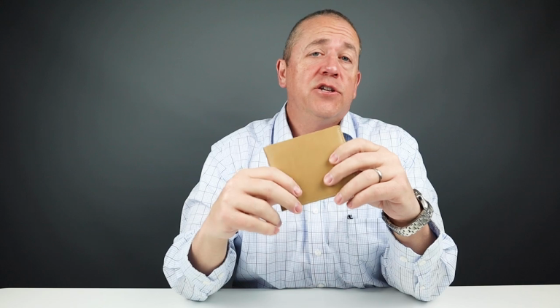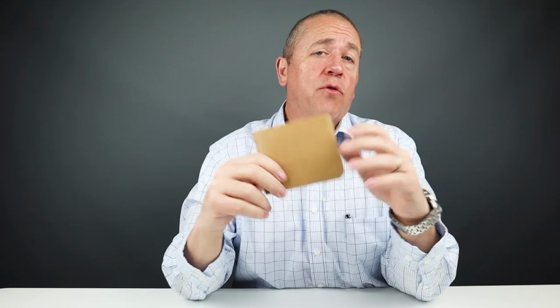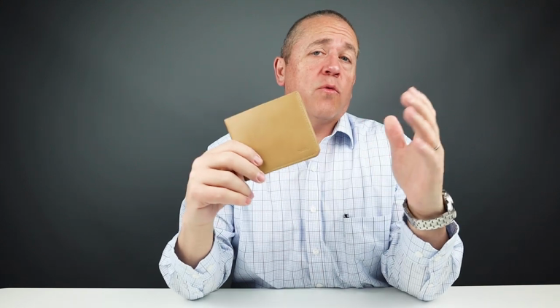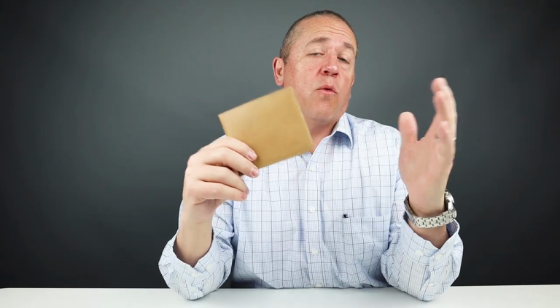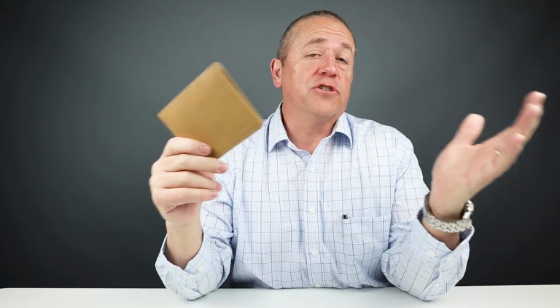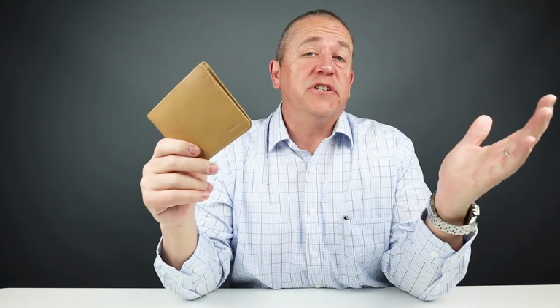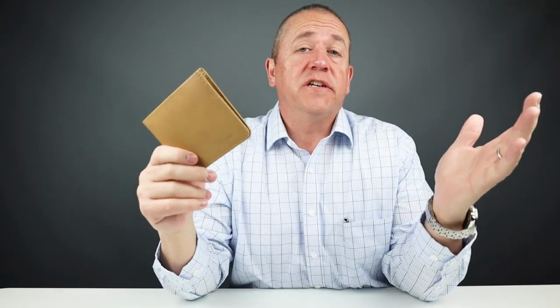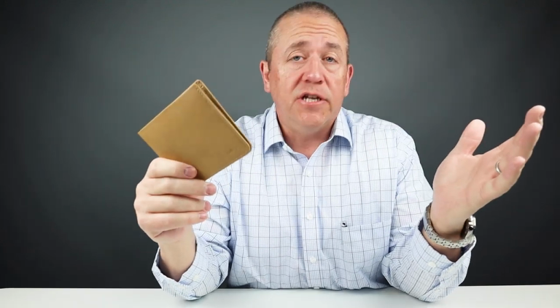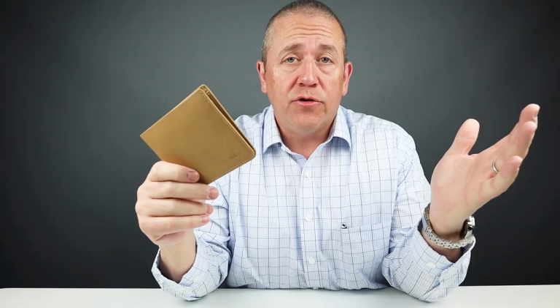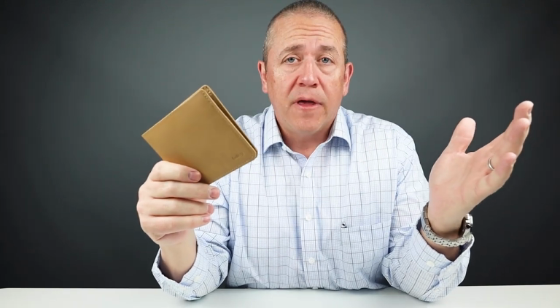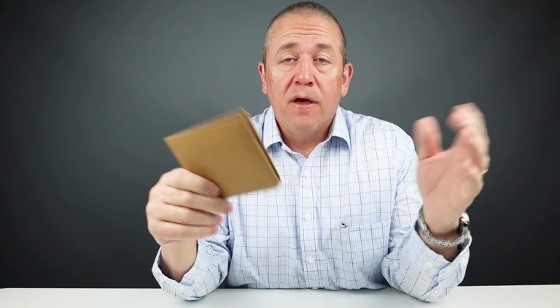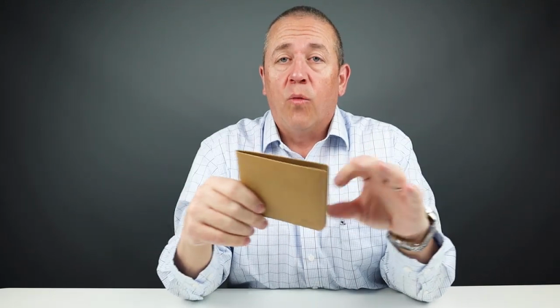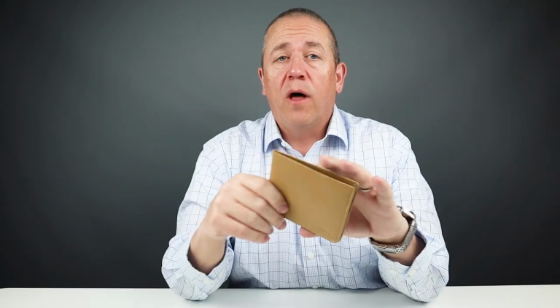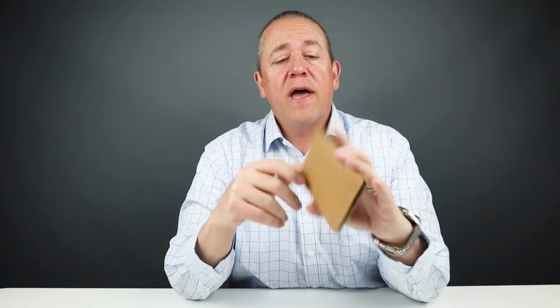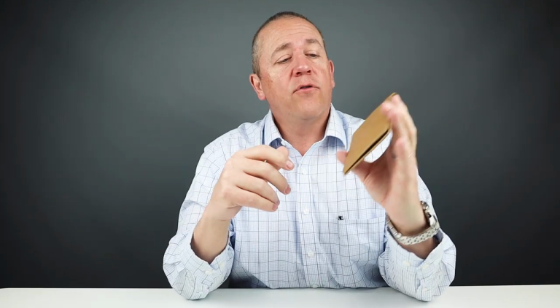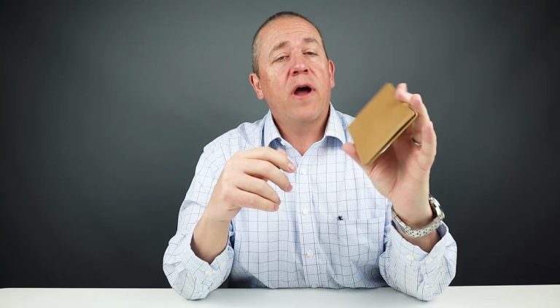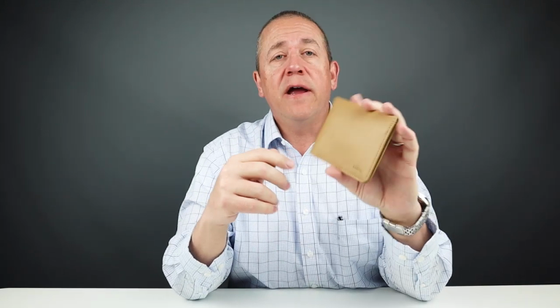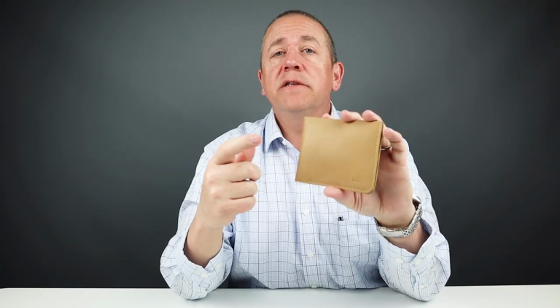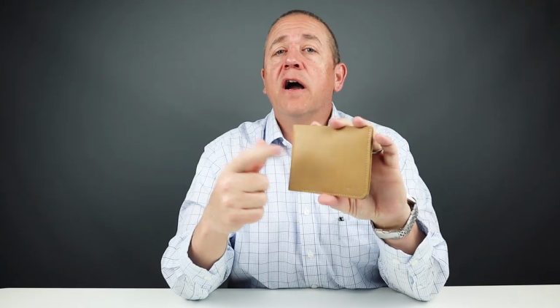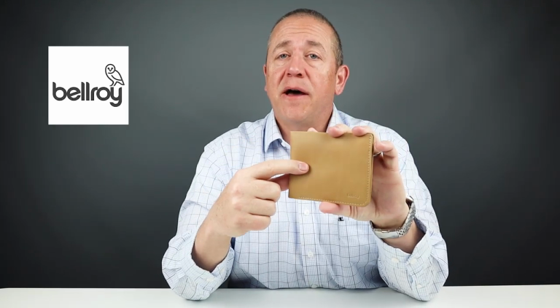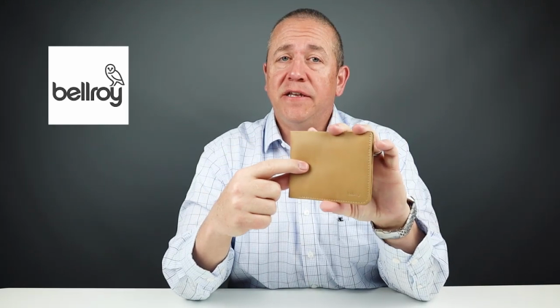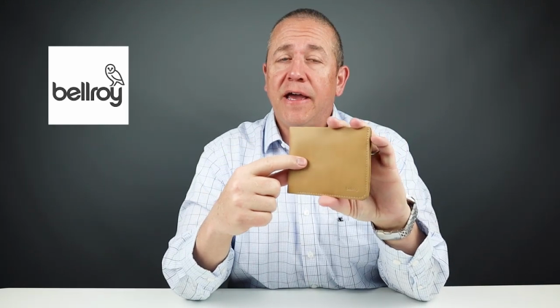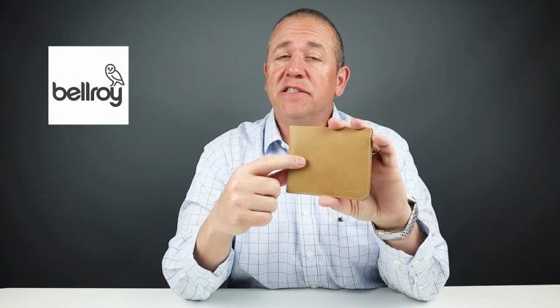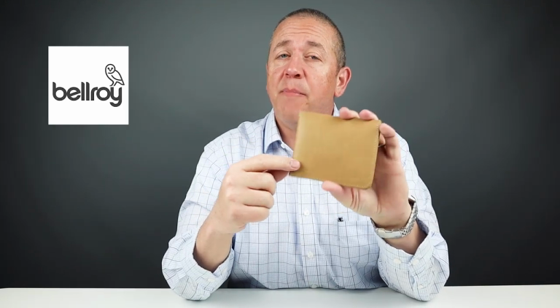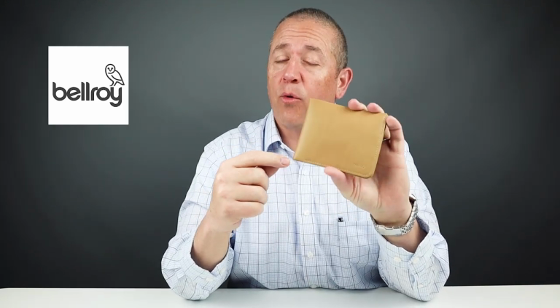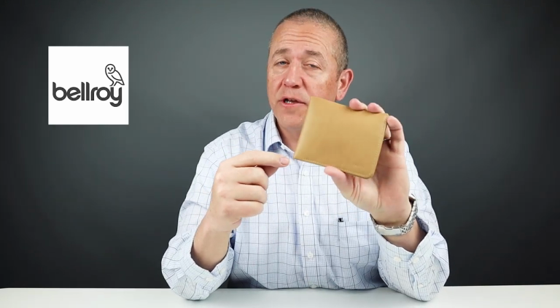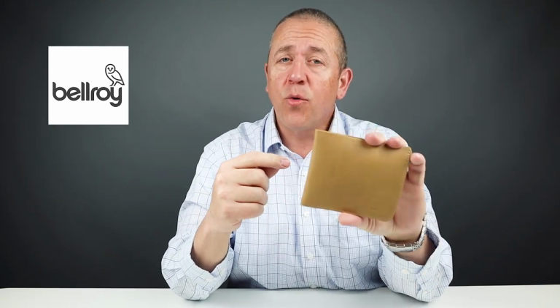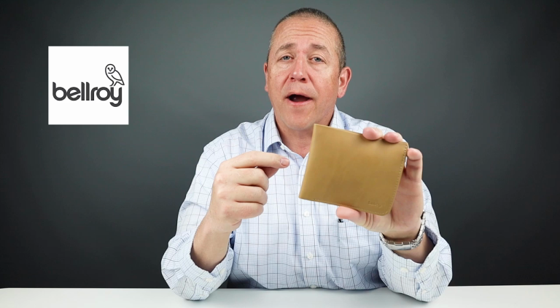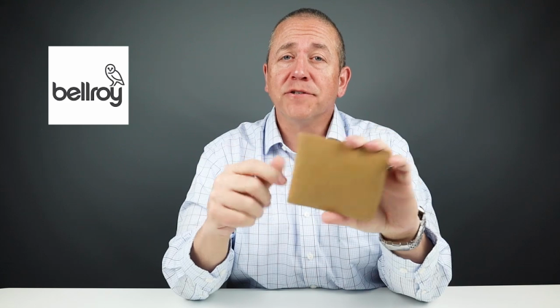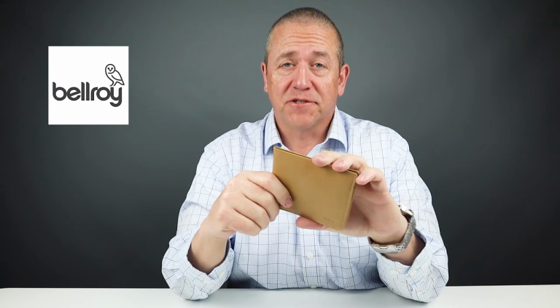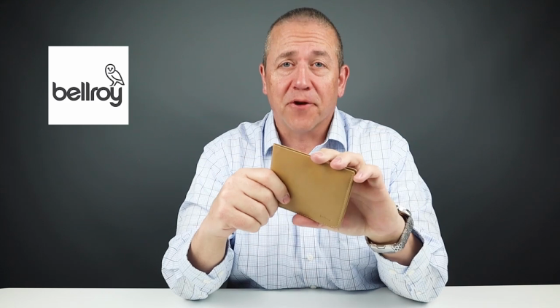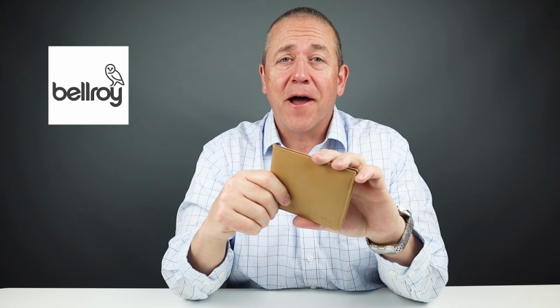Do you ever wonder why wallets are discontinued? Well, we have one right here to talk about today. It's the Bellroy Square, so stick around.